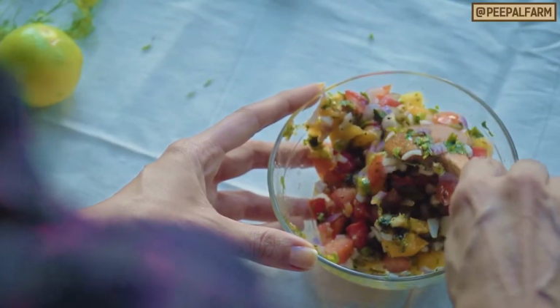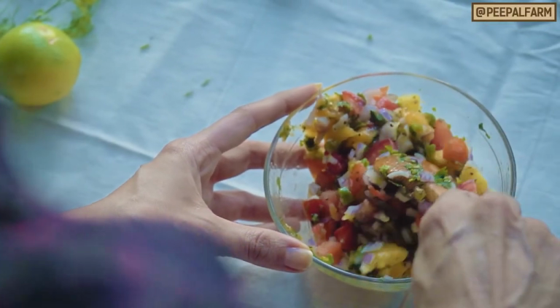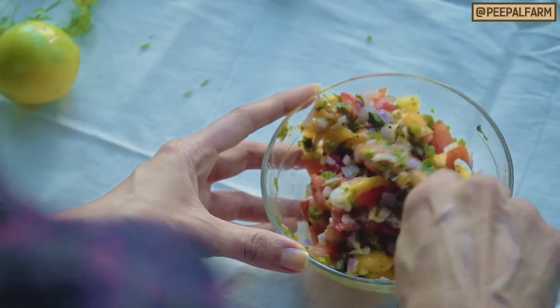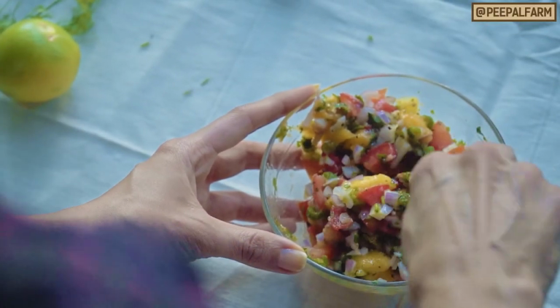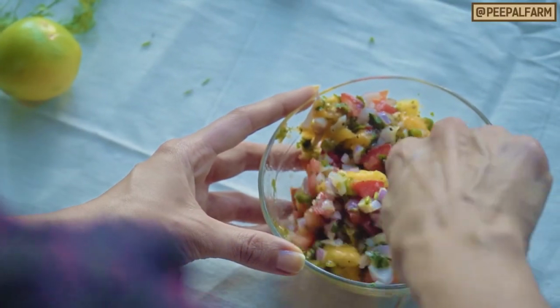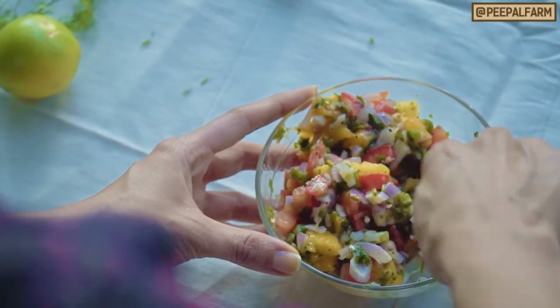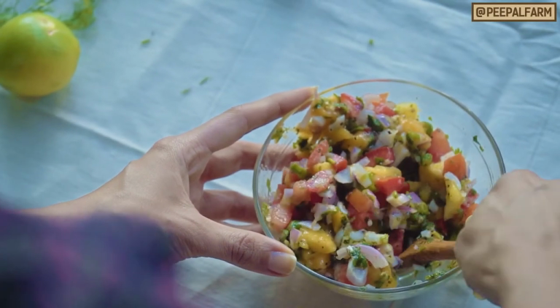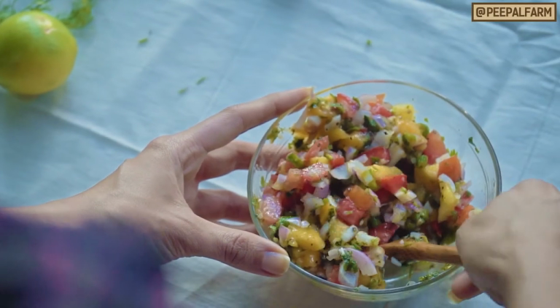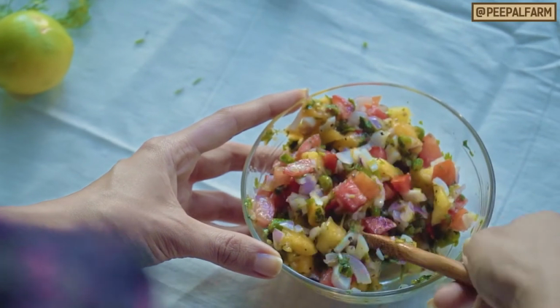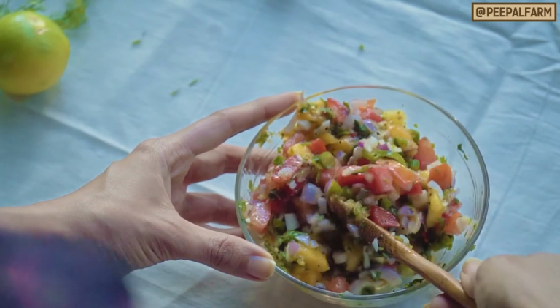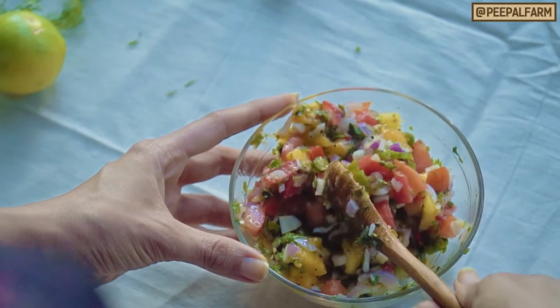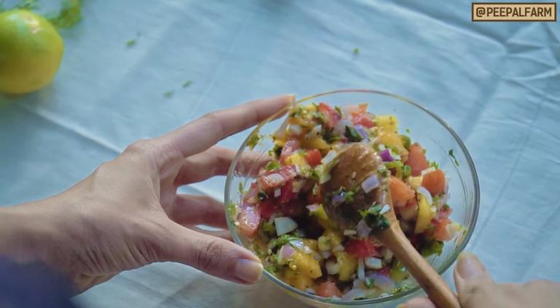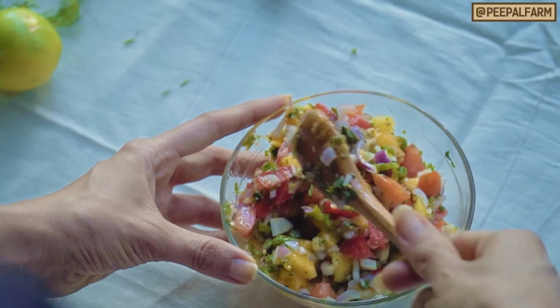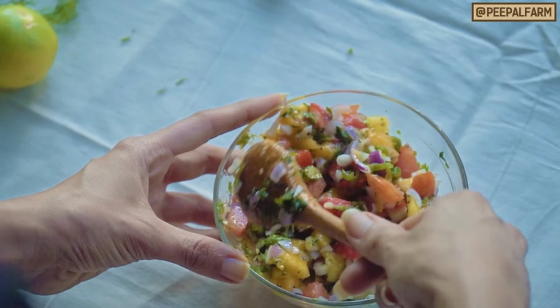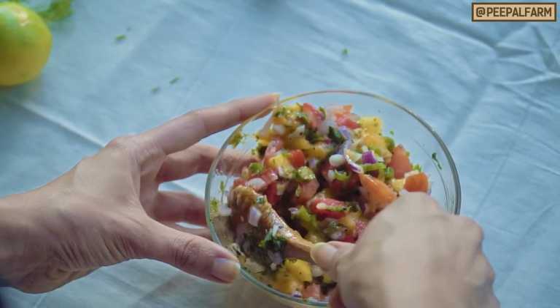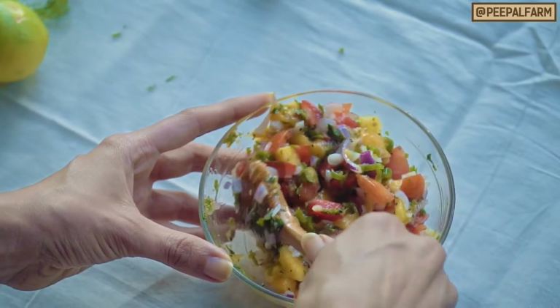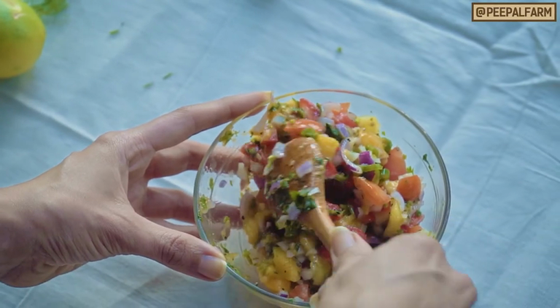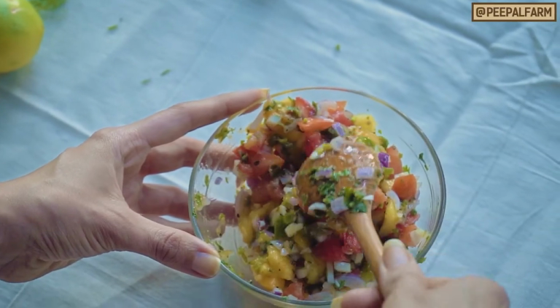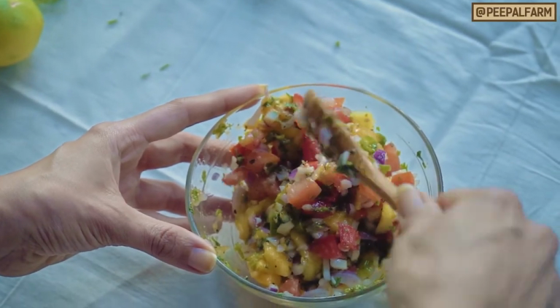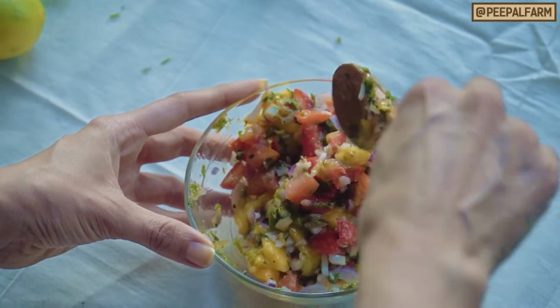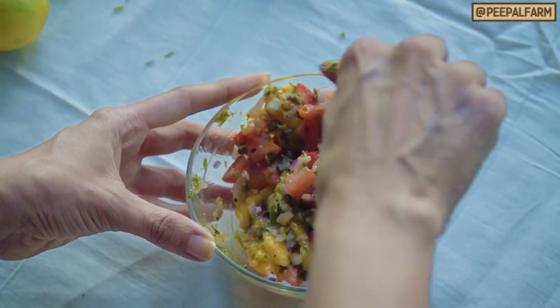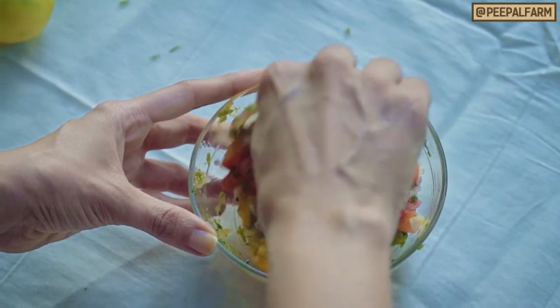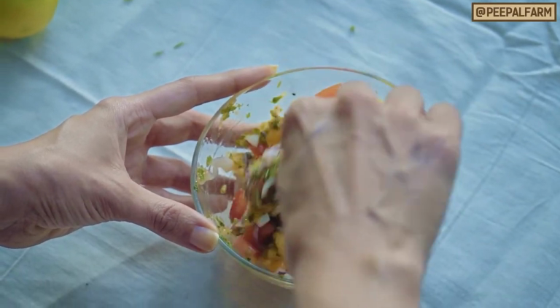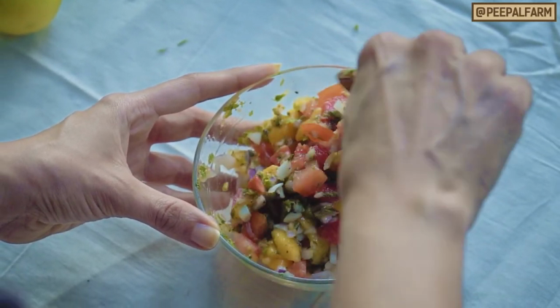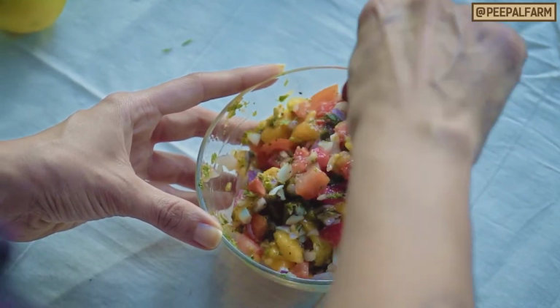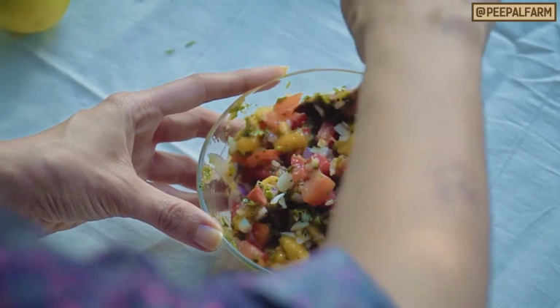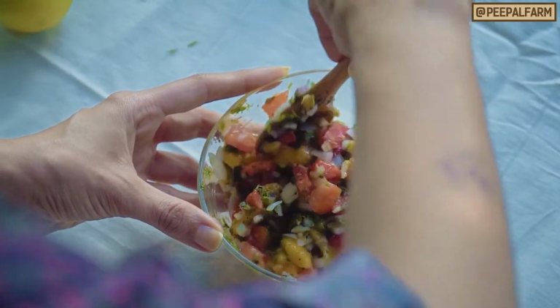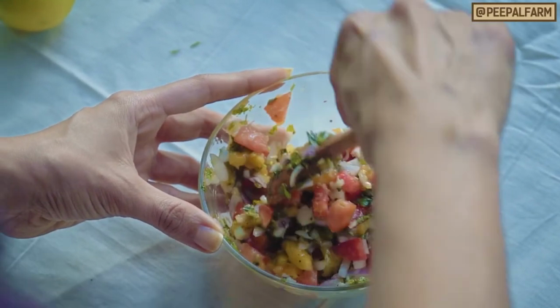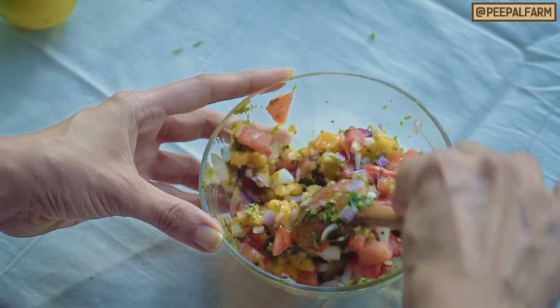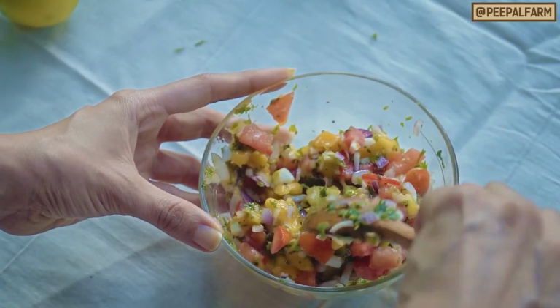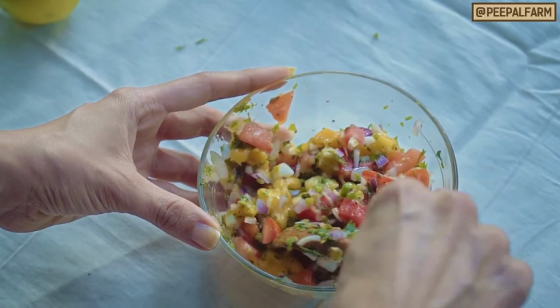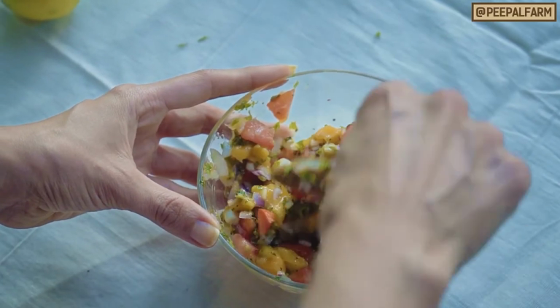You can serve this as a snack with nacho chips, or you can eat it in a salad.